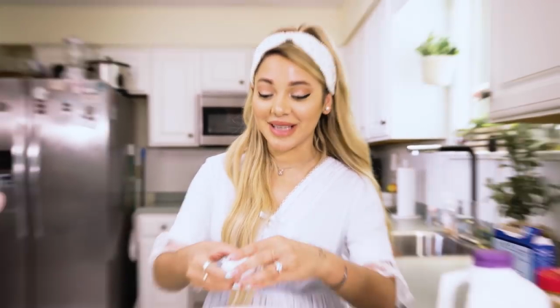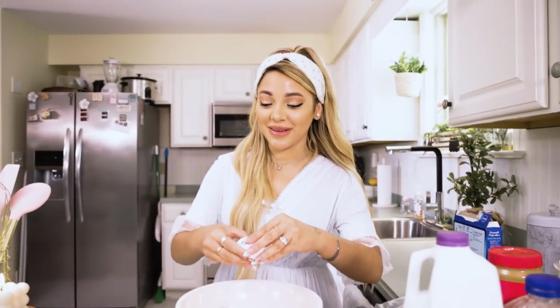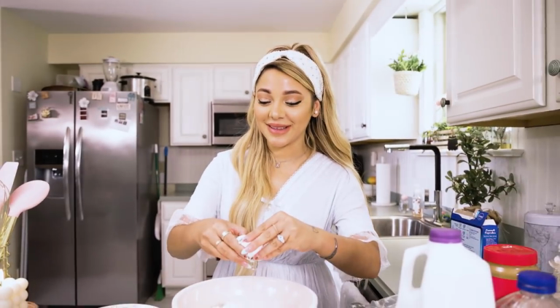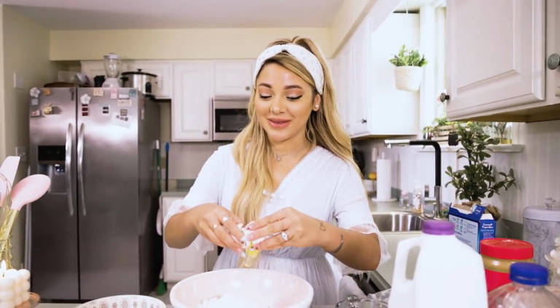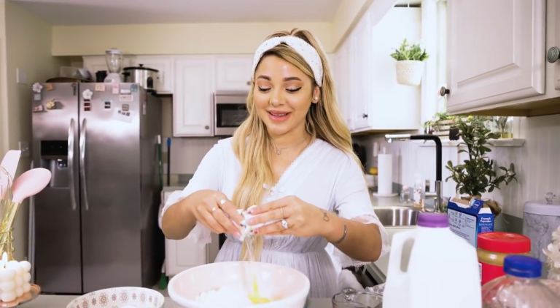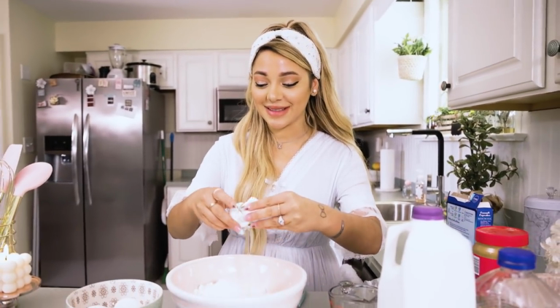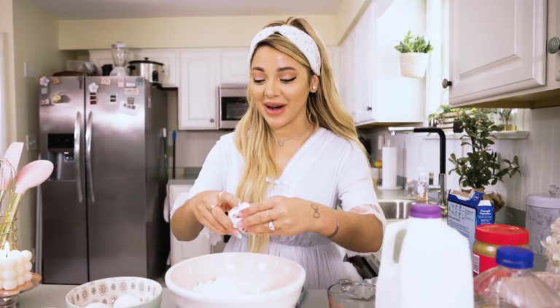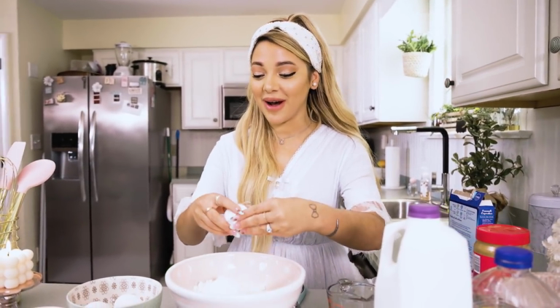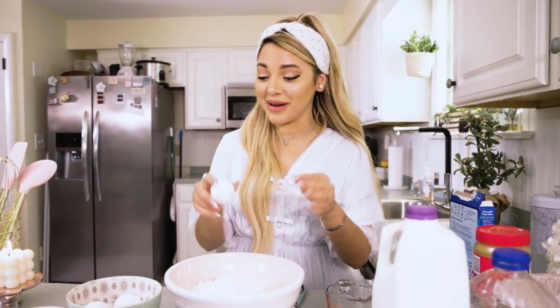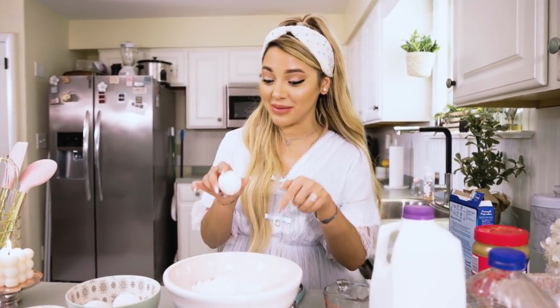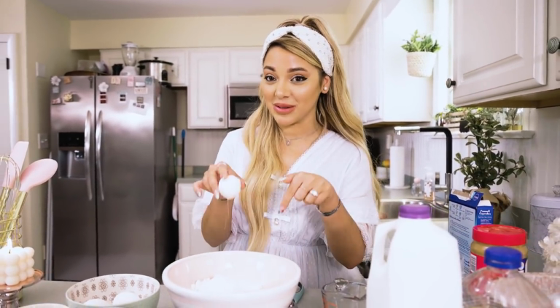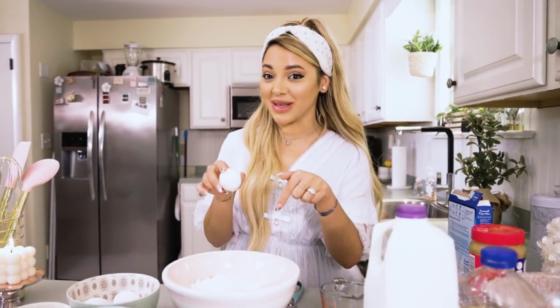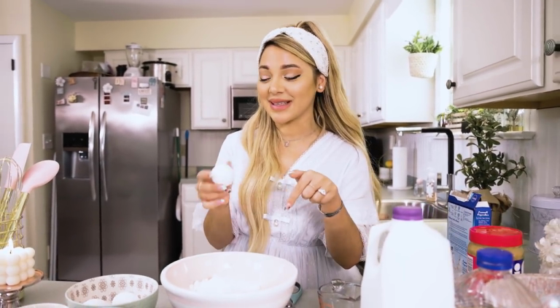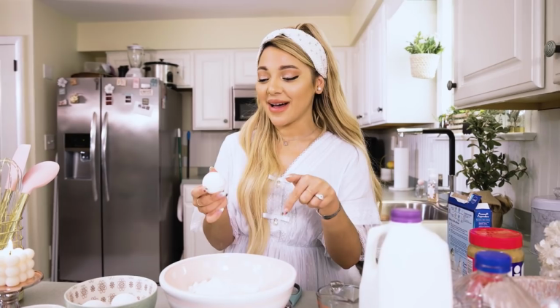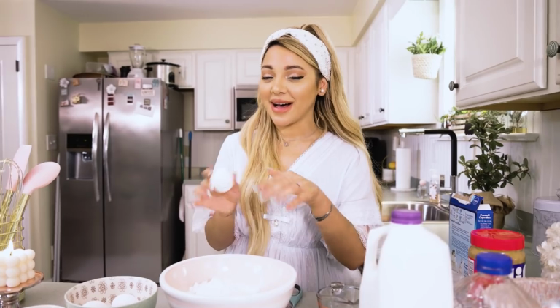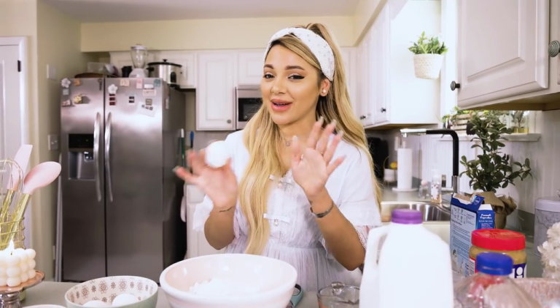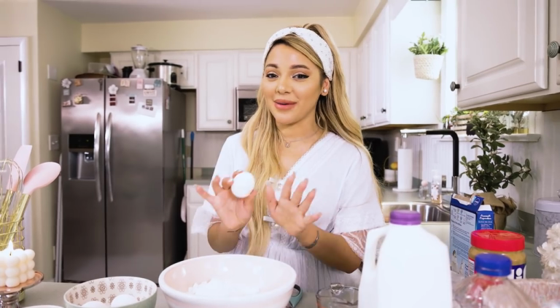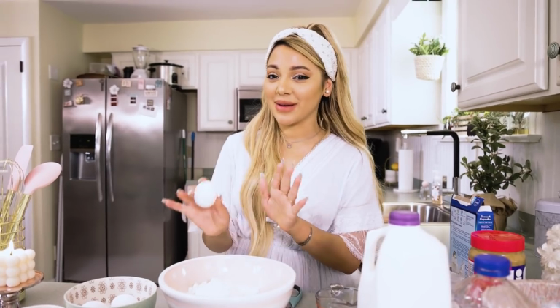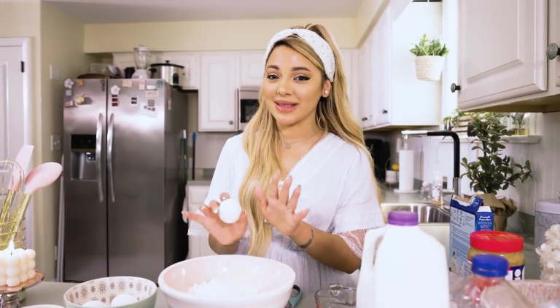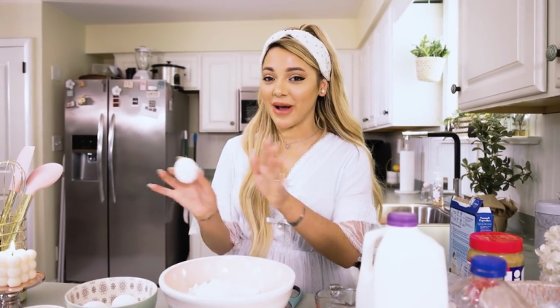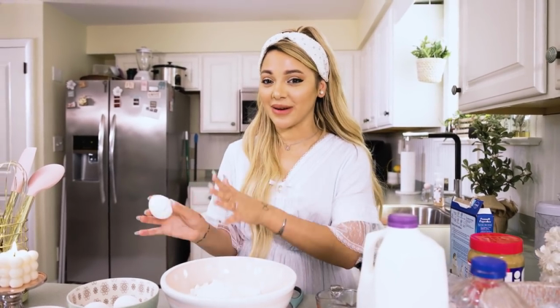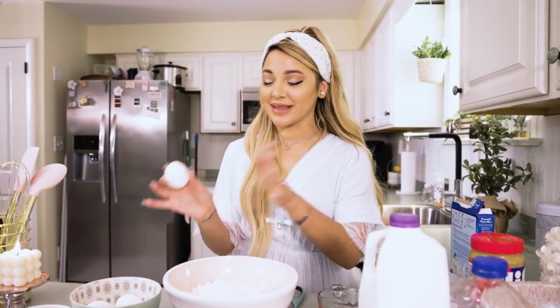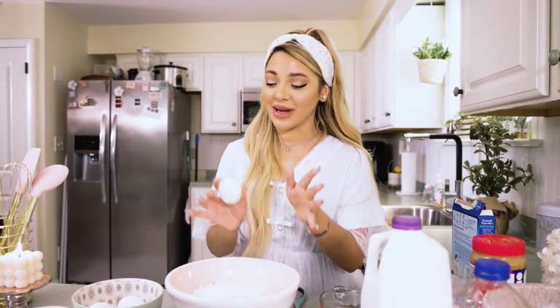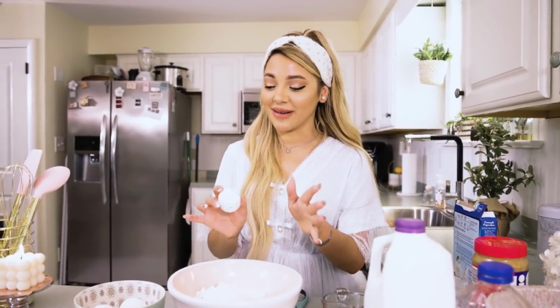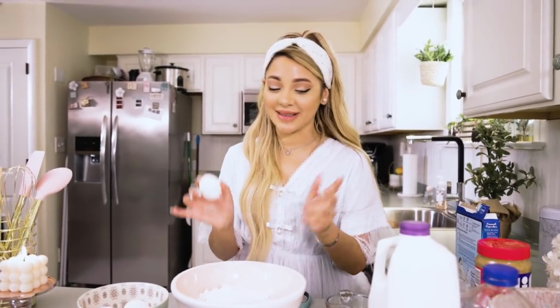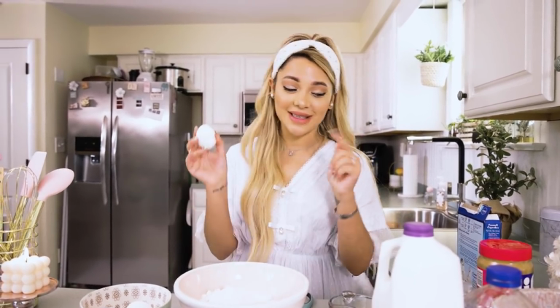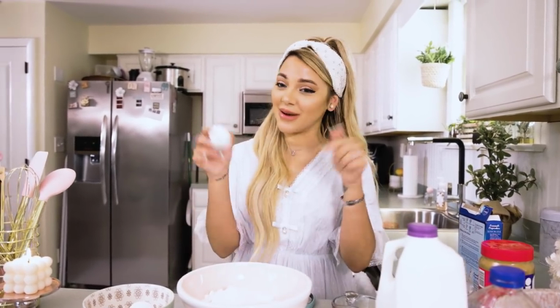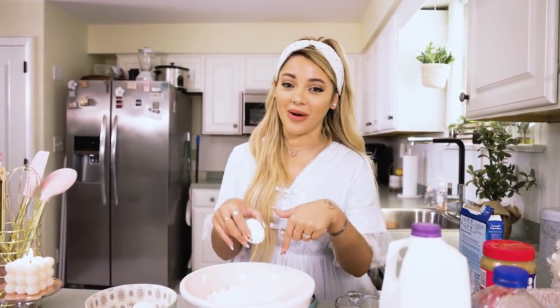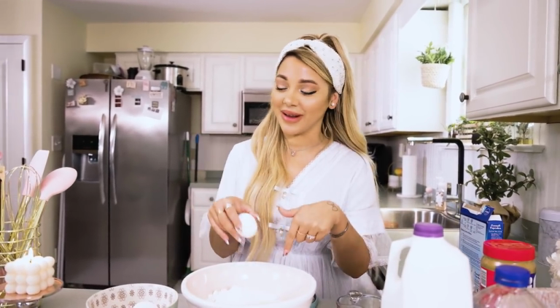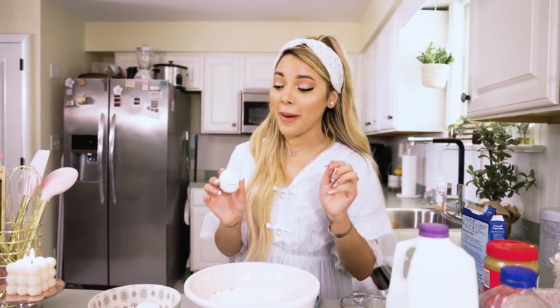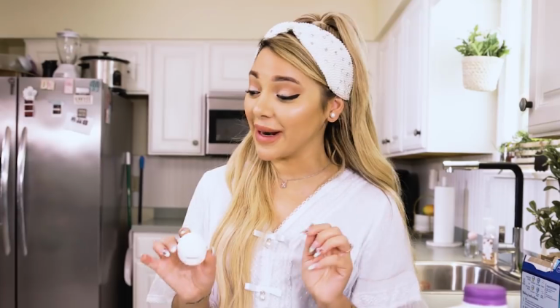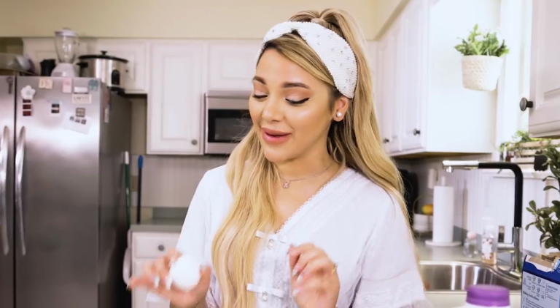I'm definitely doing this not how many people would do this — I don't care about mixing wet ingredients and dry ingredients separately. I just go all in.